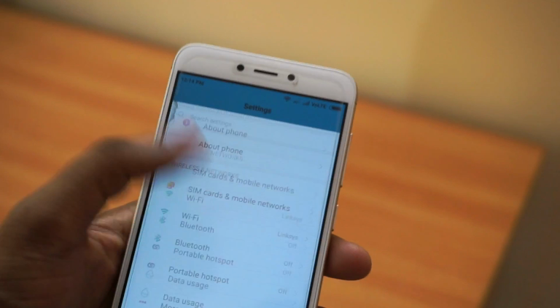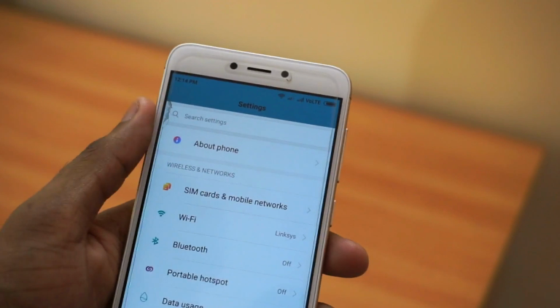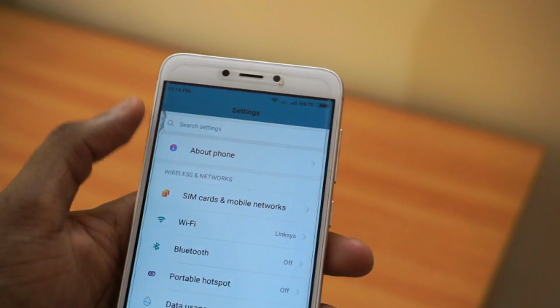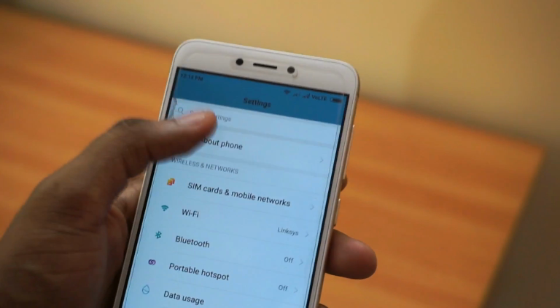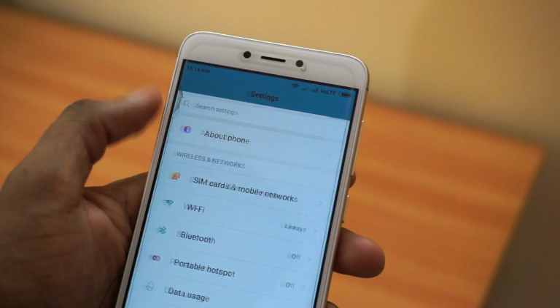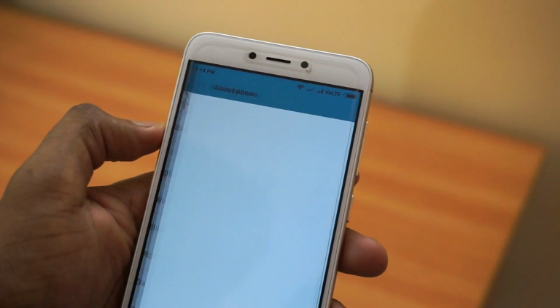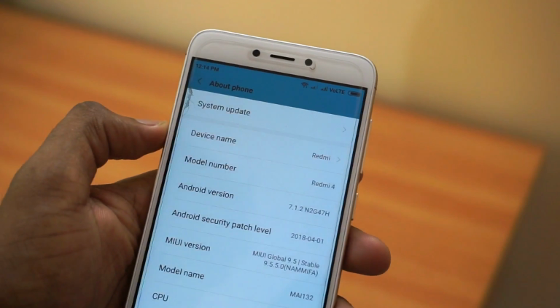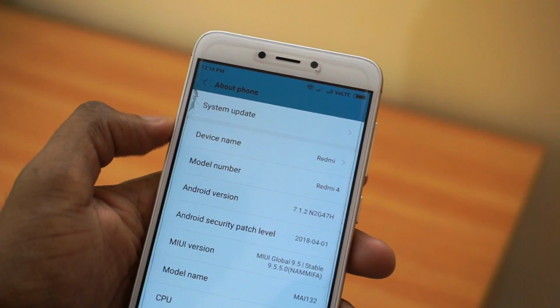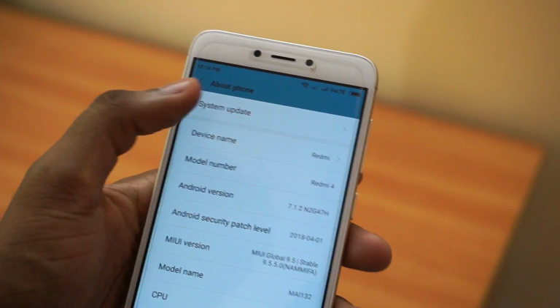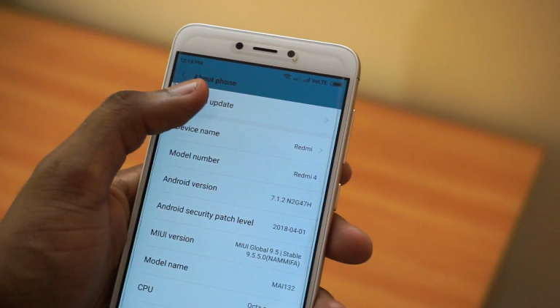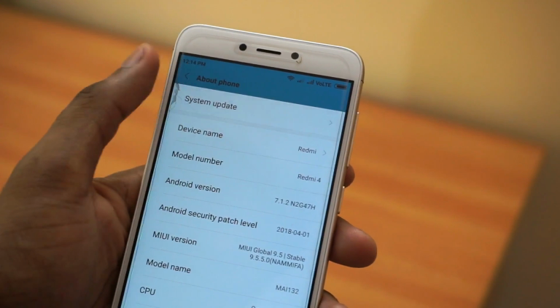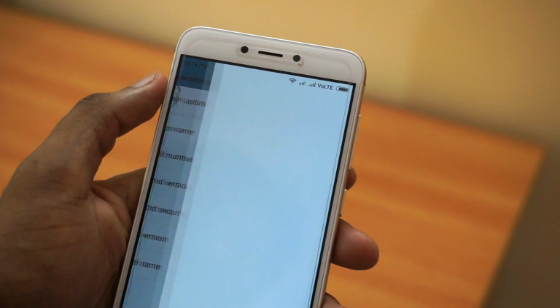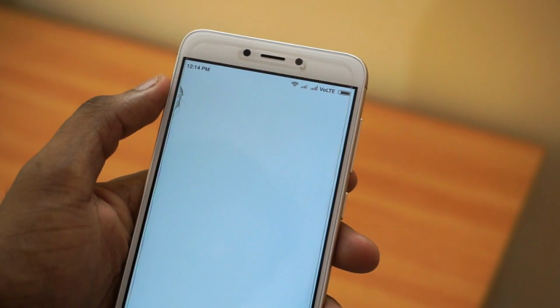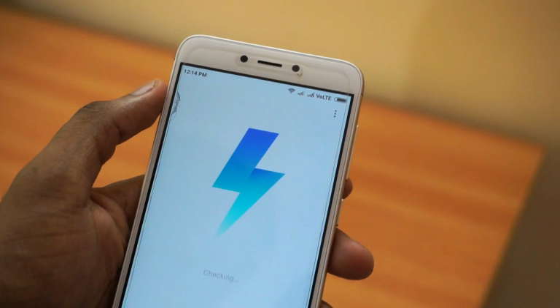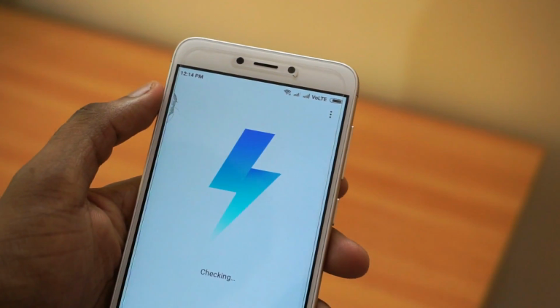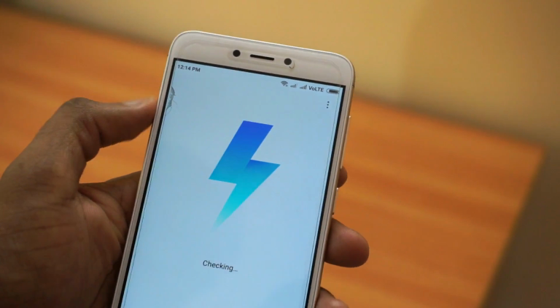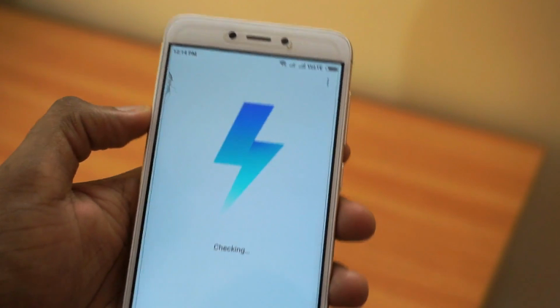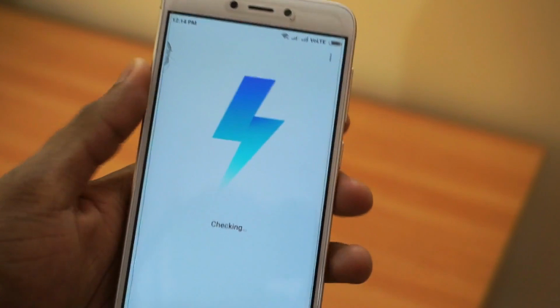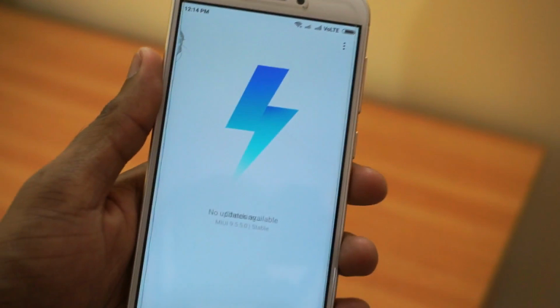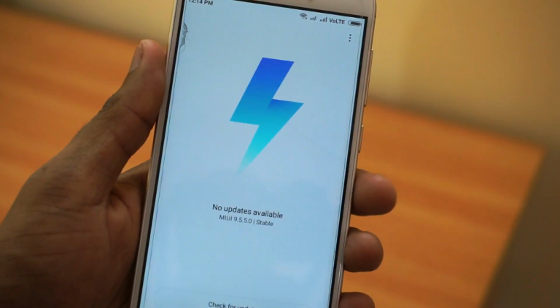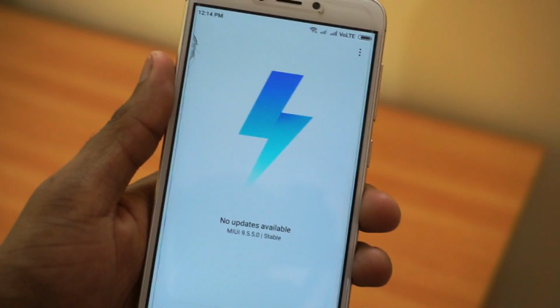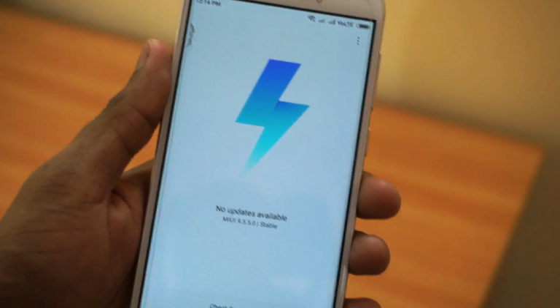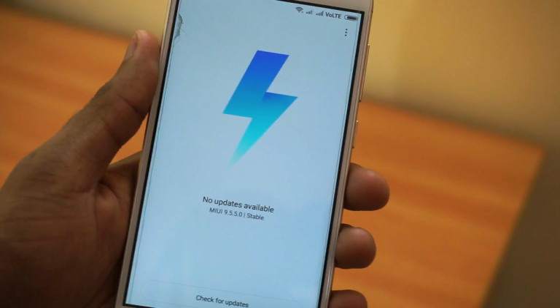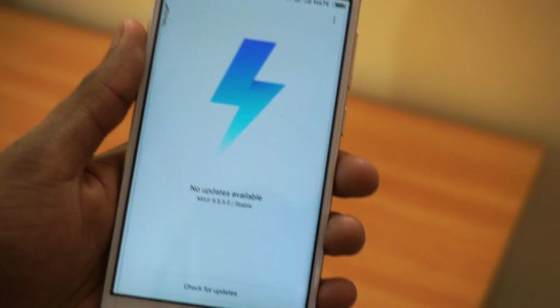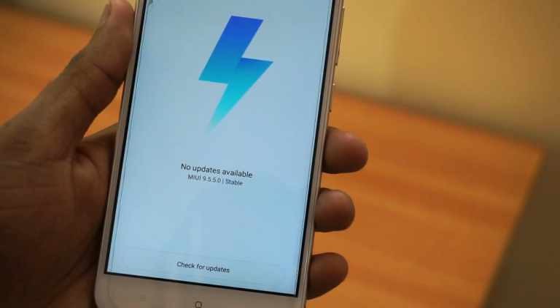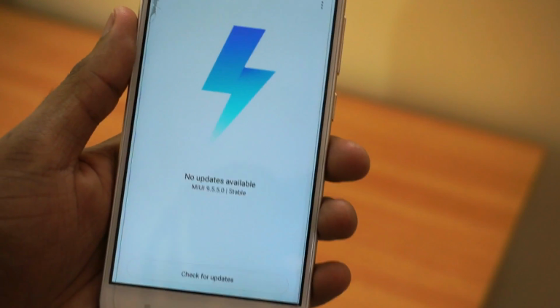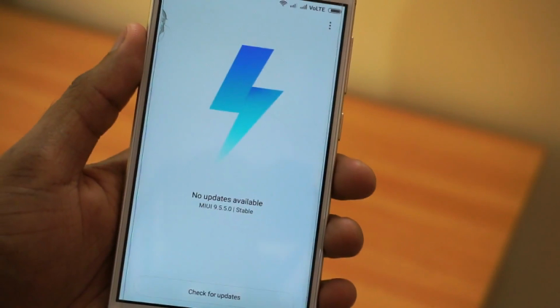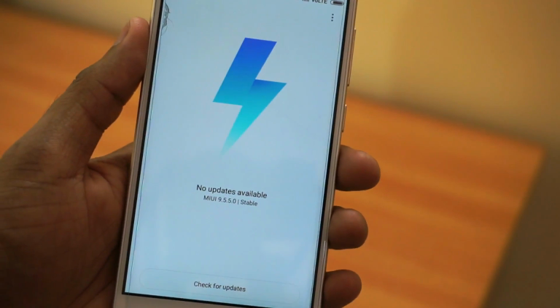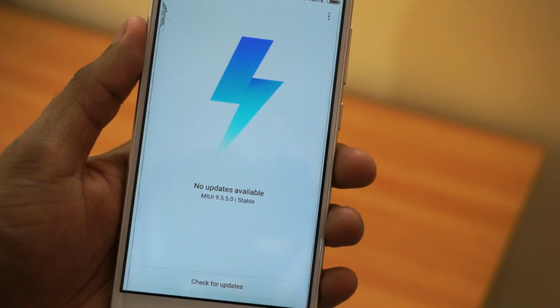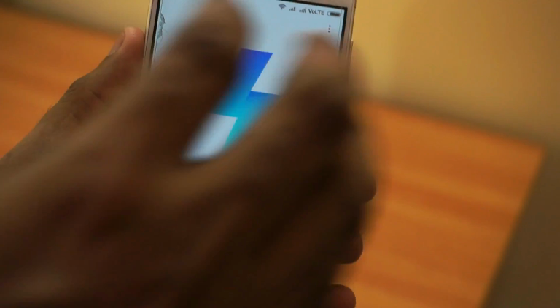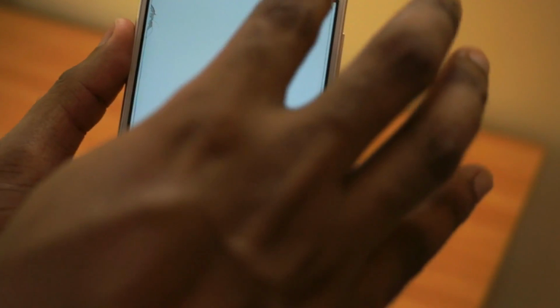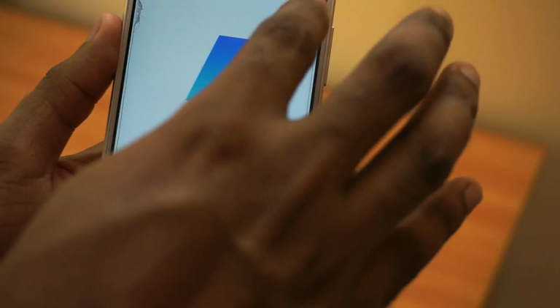Ok guys, as you can see here my device is Redmi 4 and it is running on the latest MIUI 9.5.5, and it is a stable version.